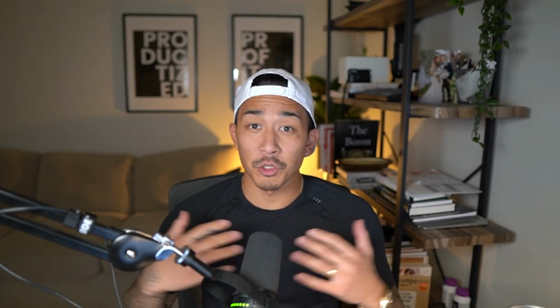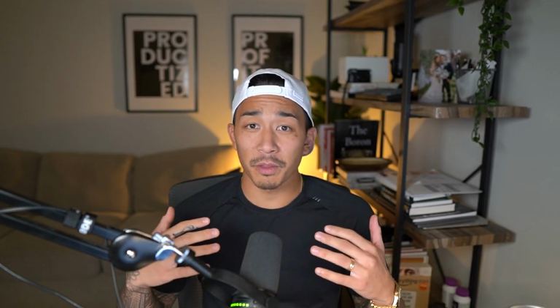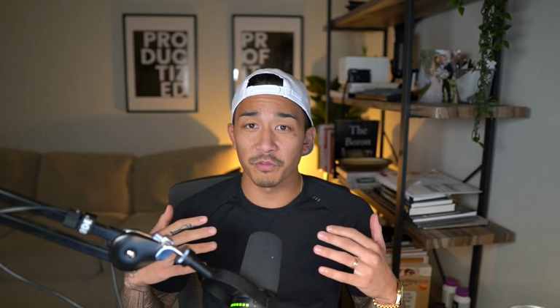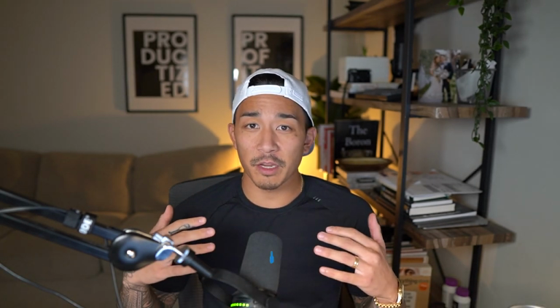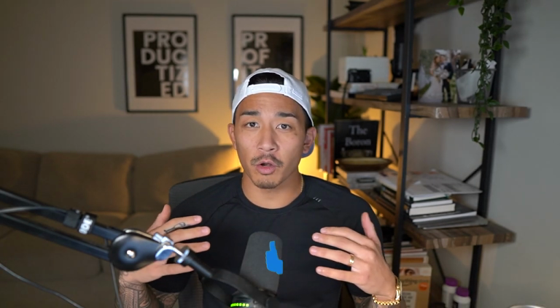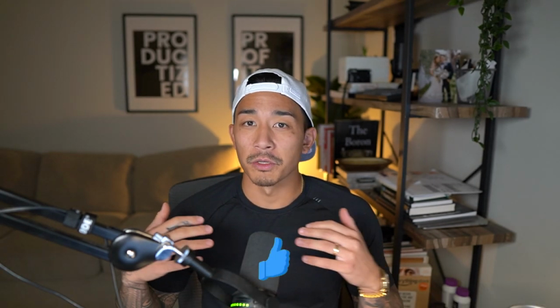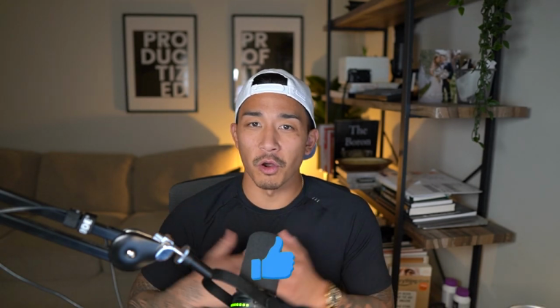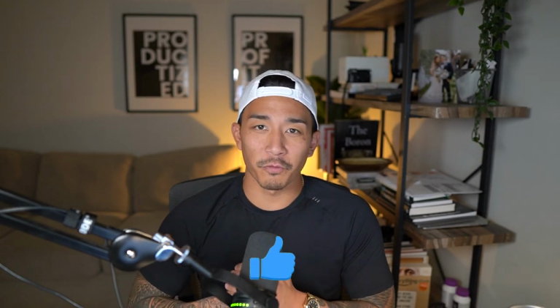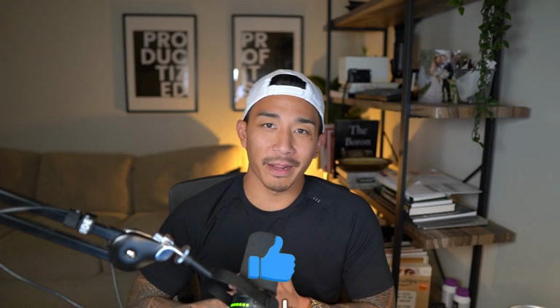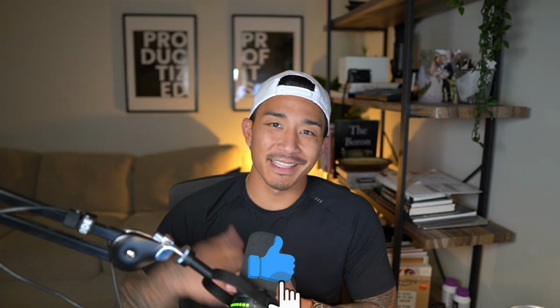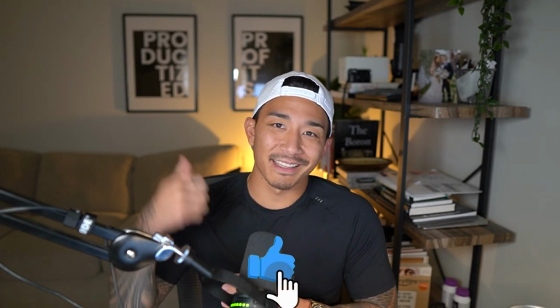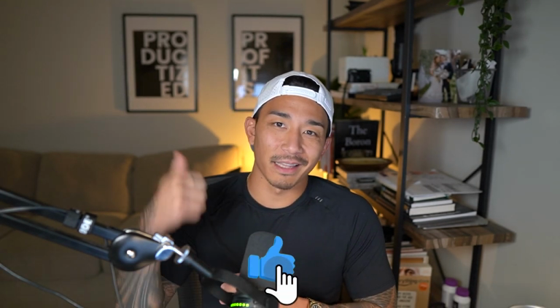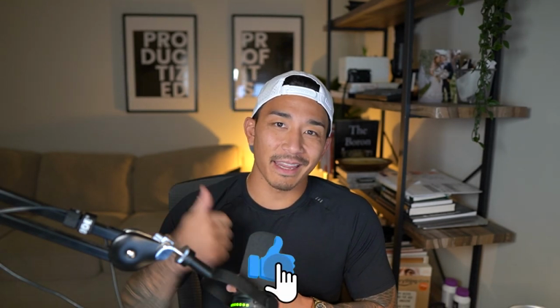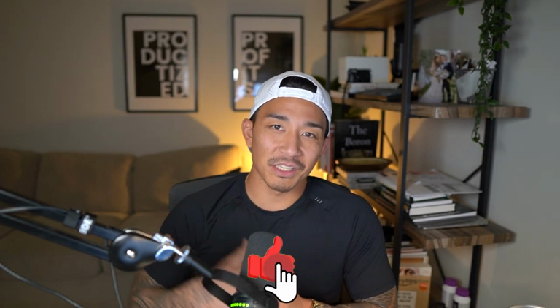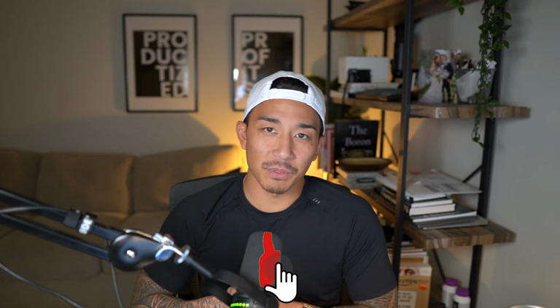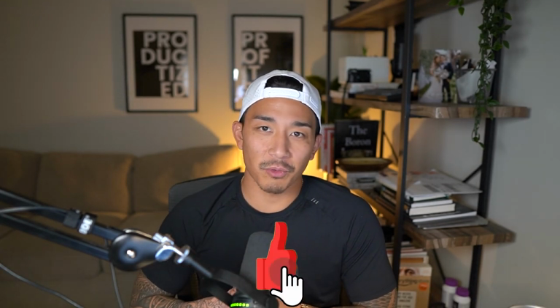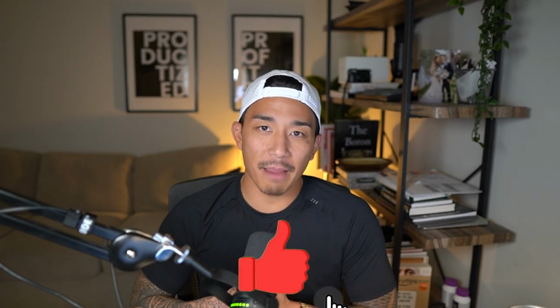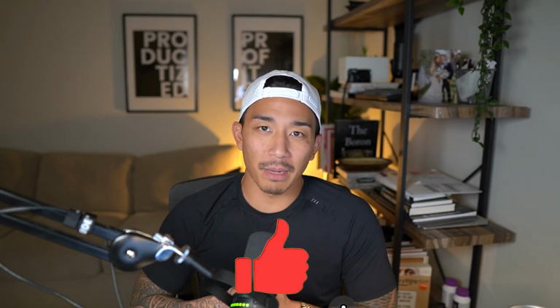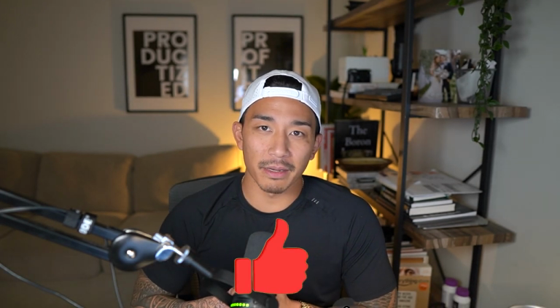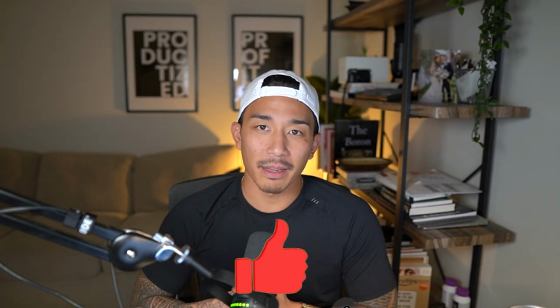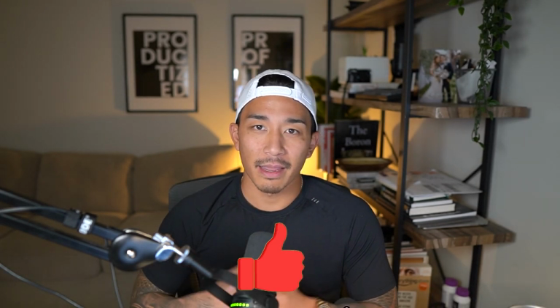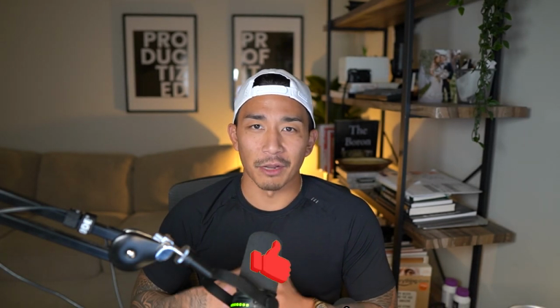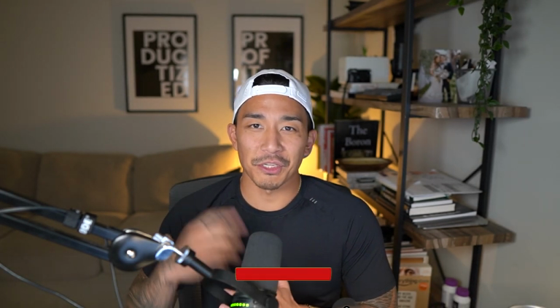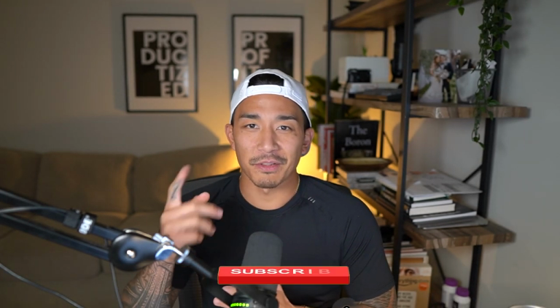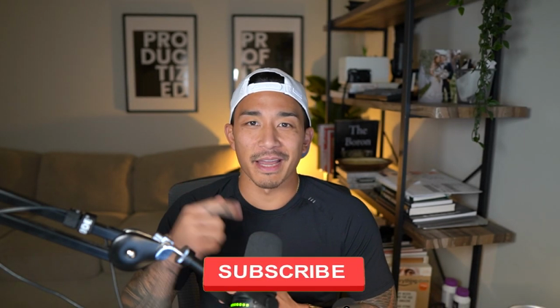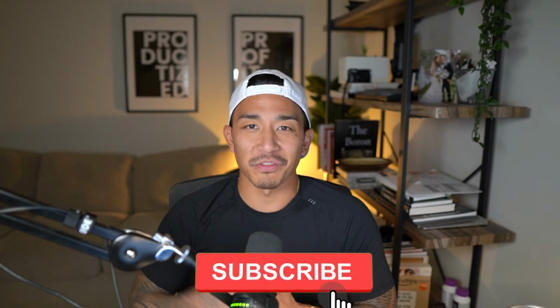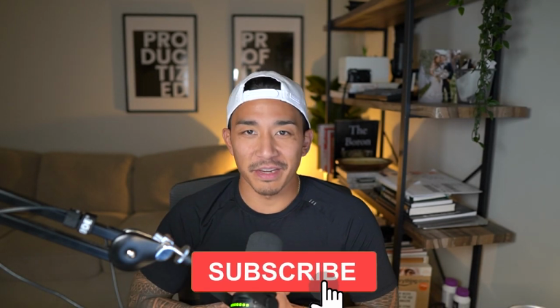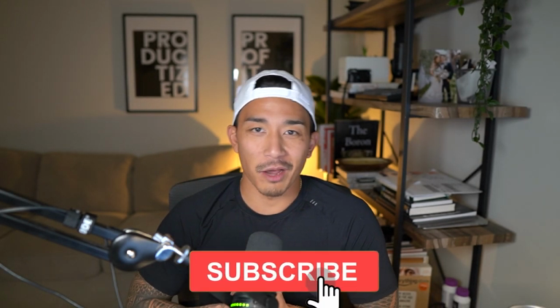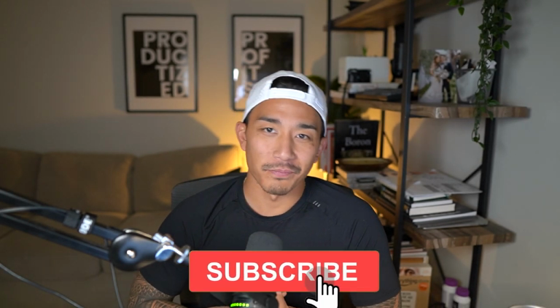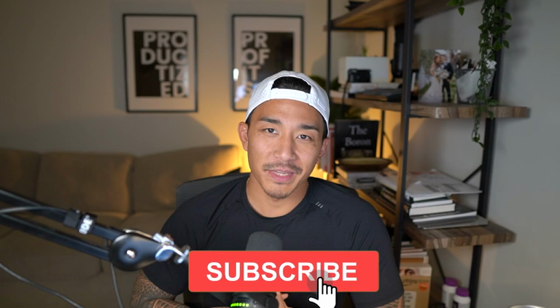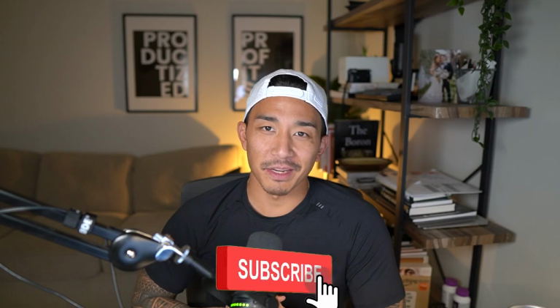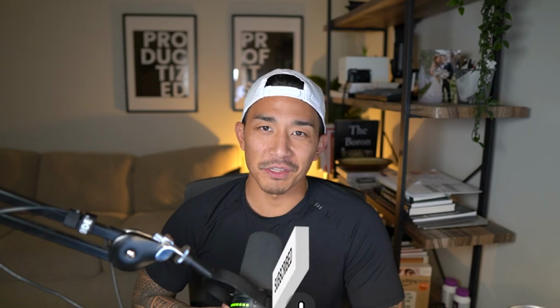If you enjoyed this video, don't forget to hit the like and subscribe button, and I'll see you in the next video. Take it easy.